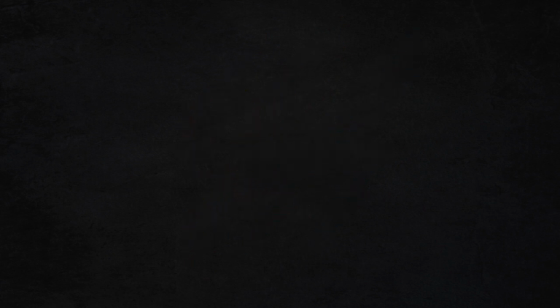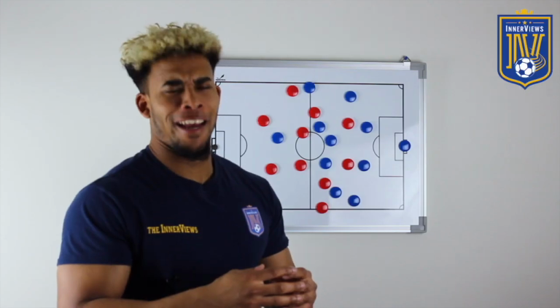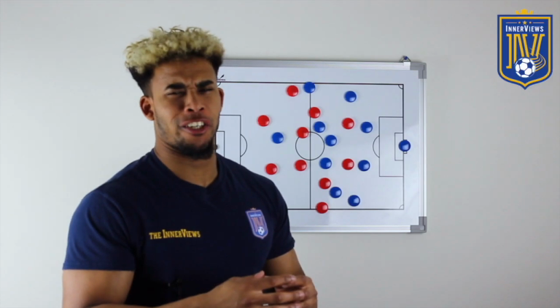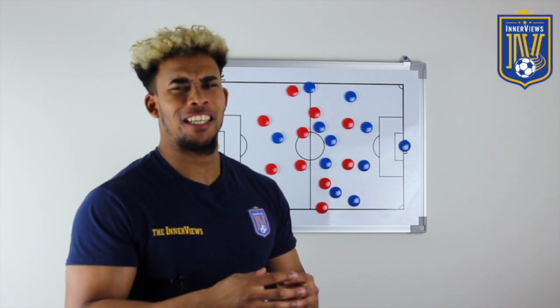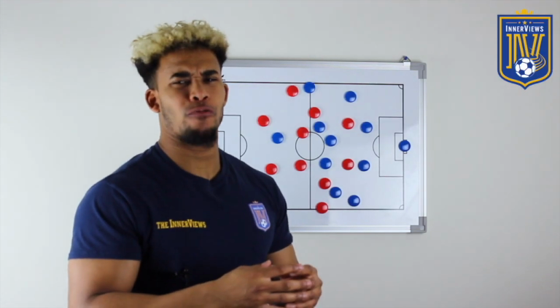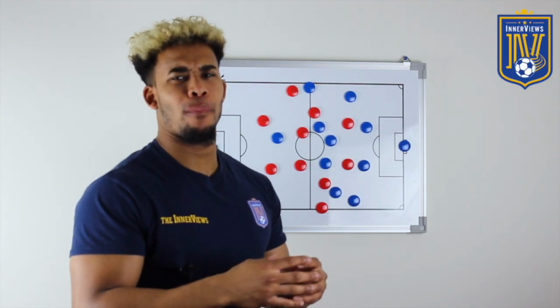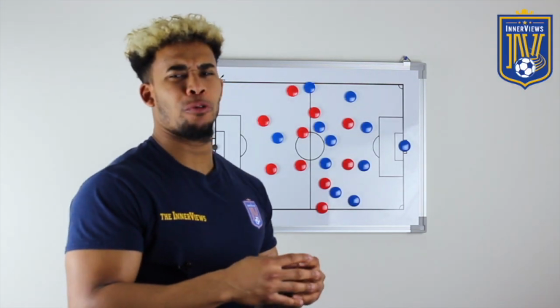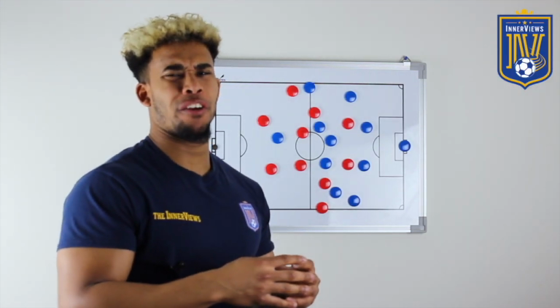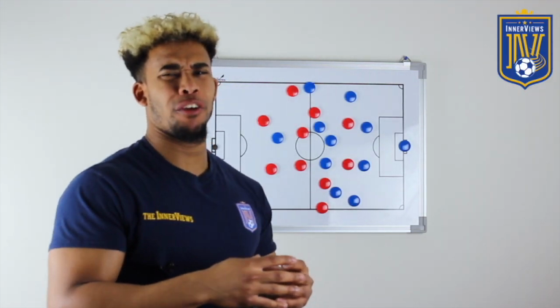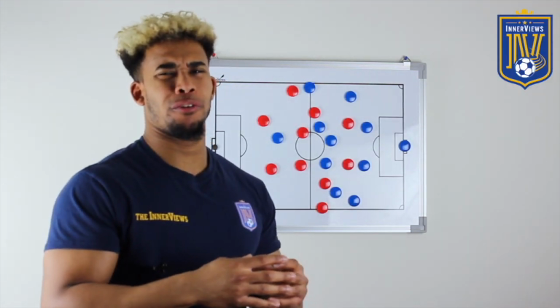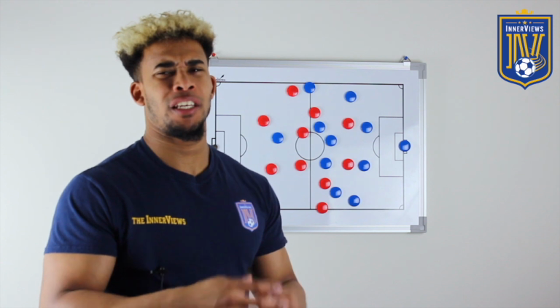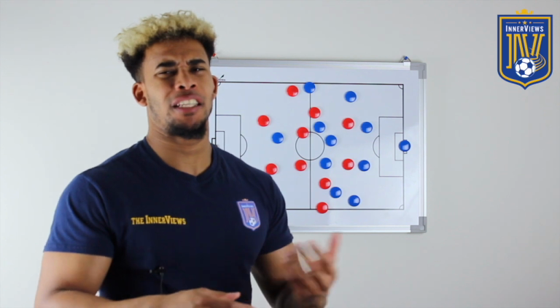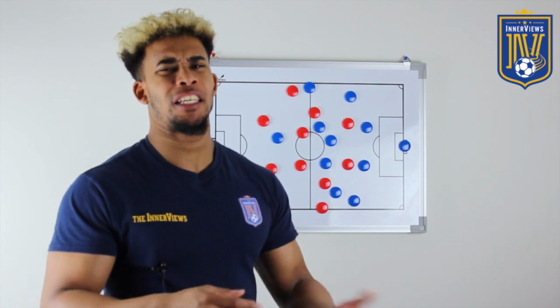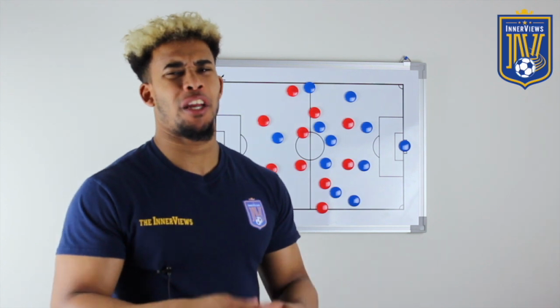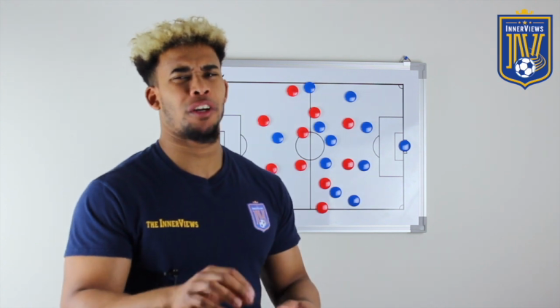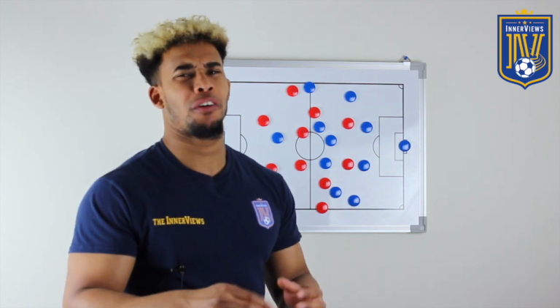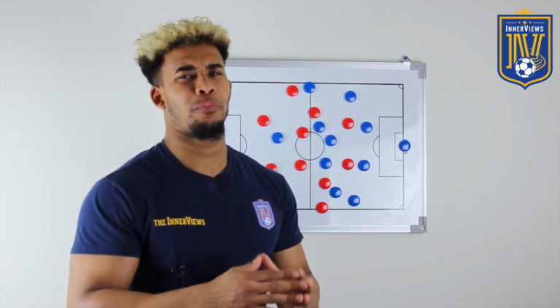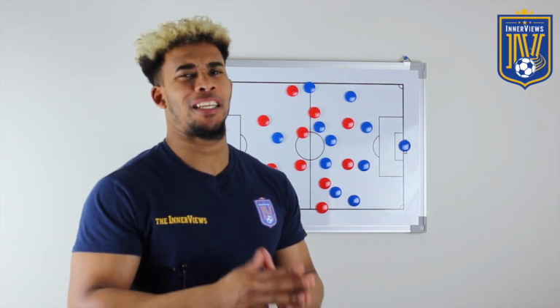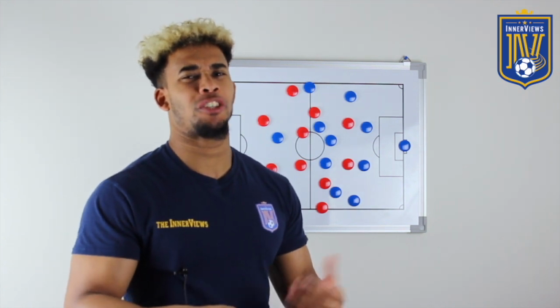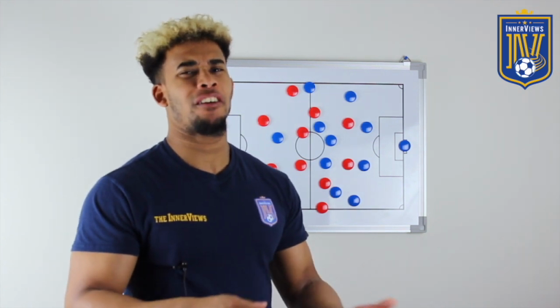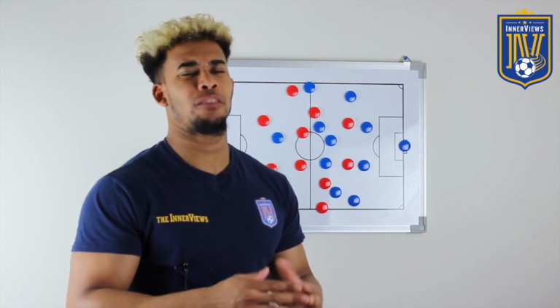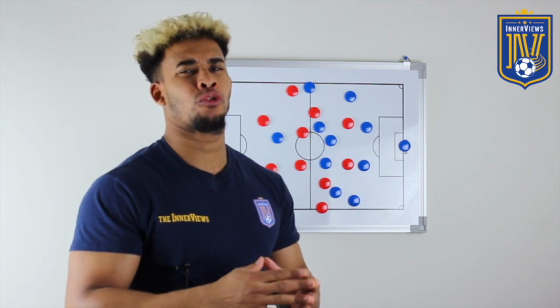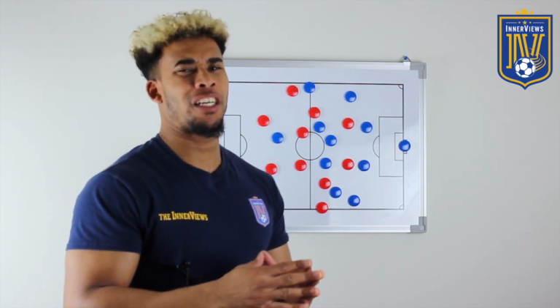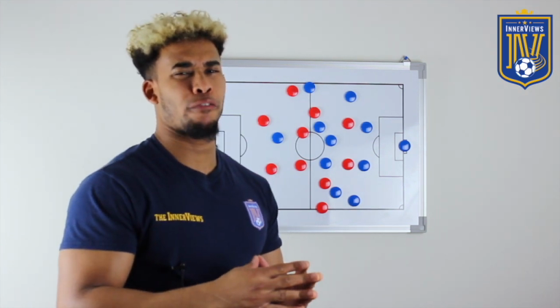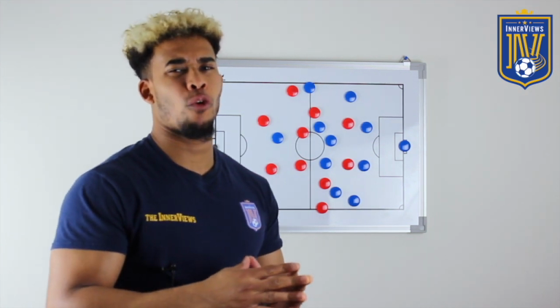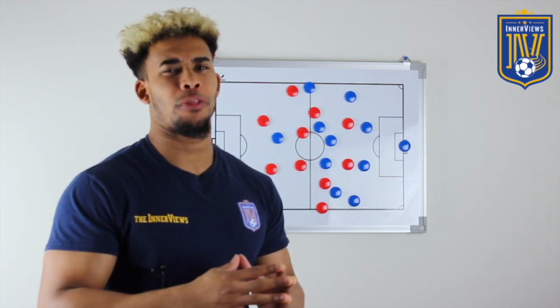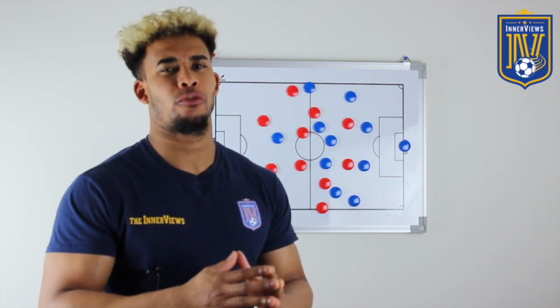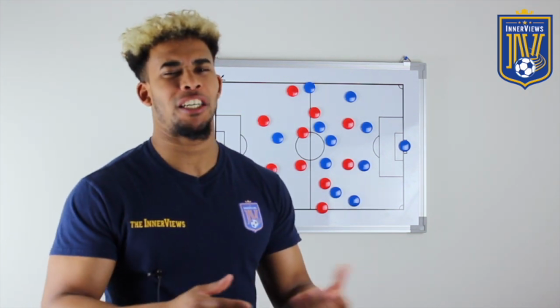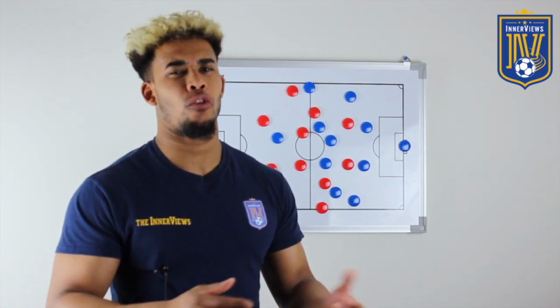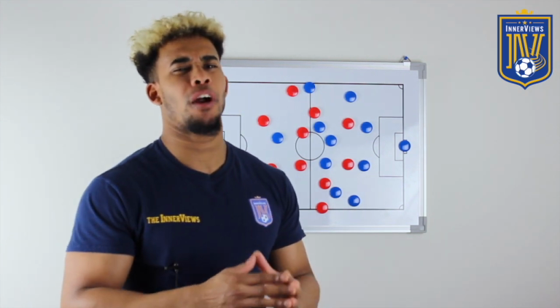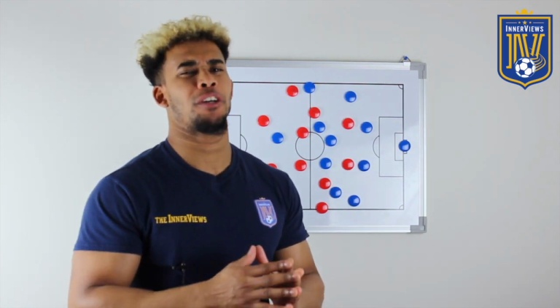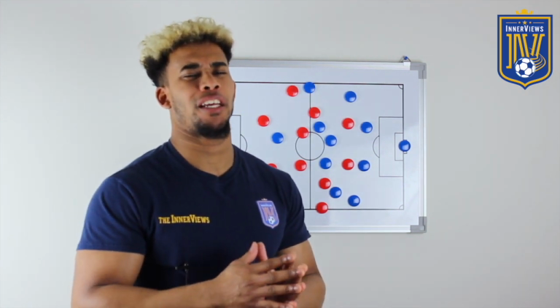Hey it's your guy Tyrell back with the interviews. In today's video we're going to briefly break down Chelsea's most recent 4-0 thrashing over Everton.